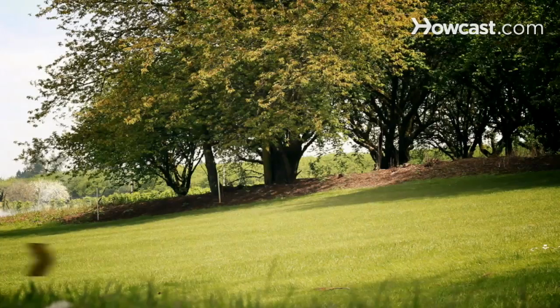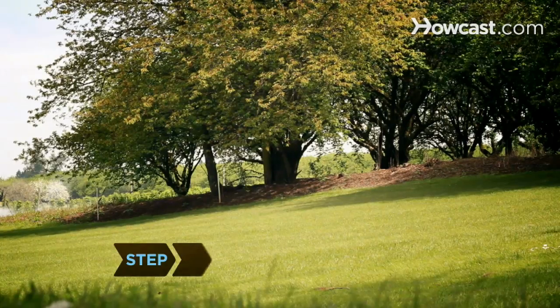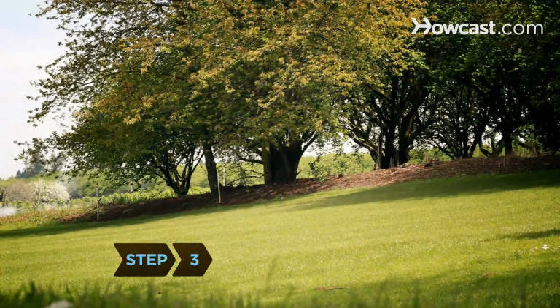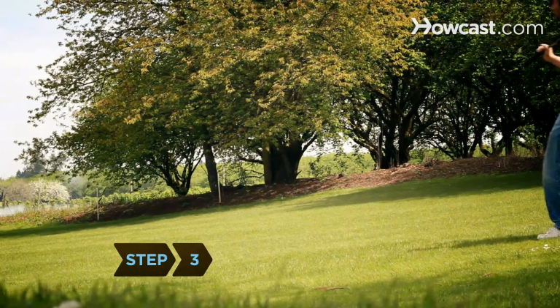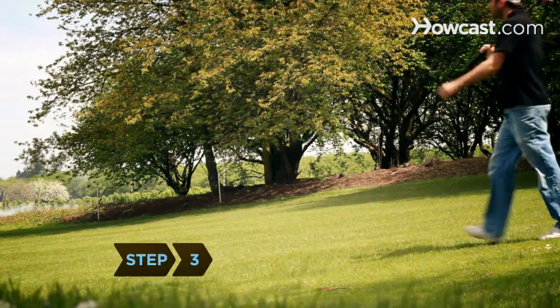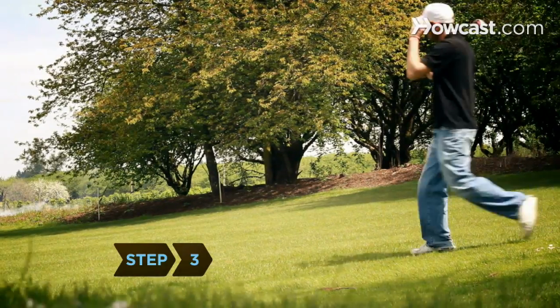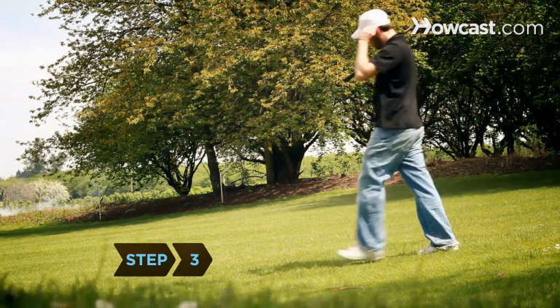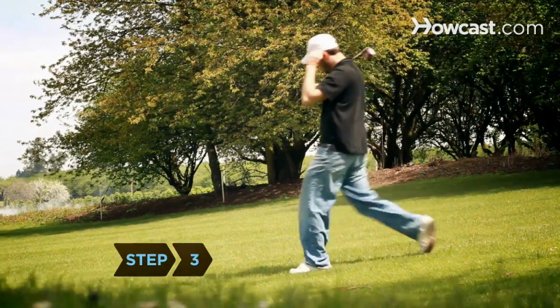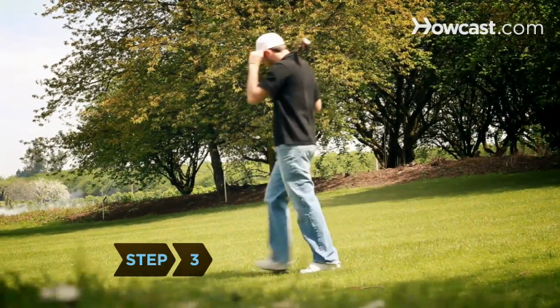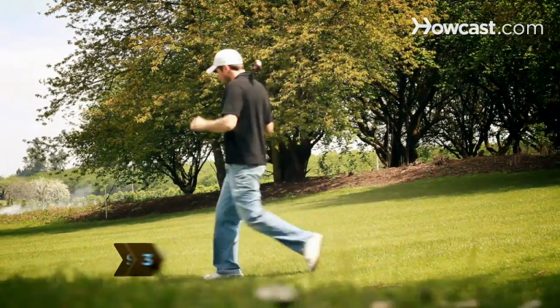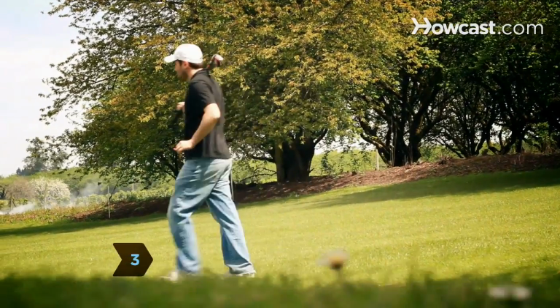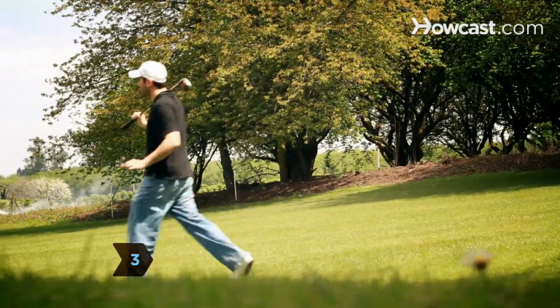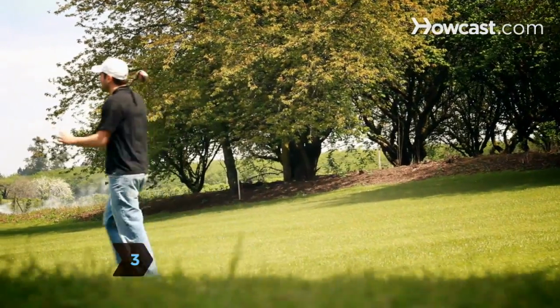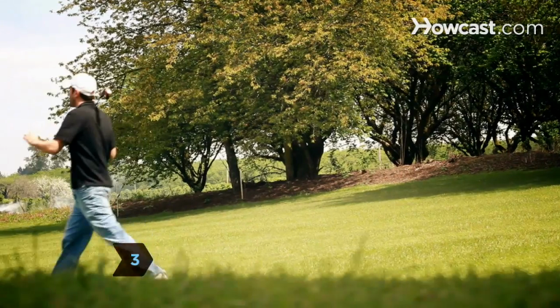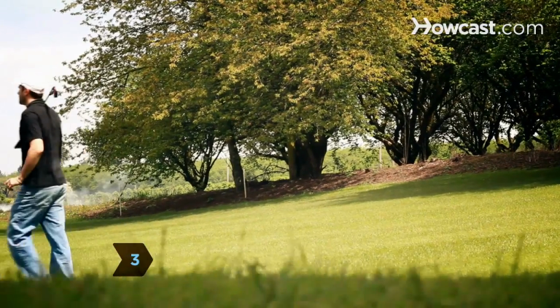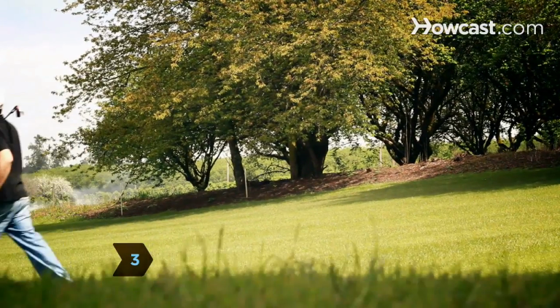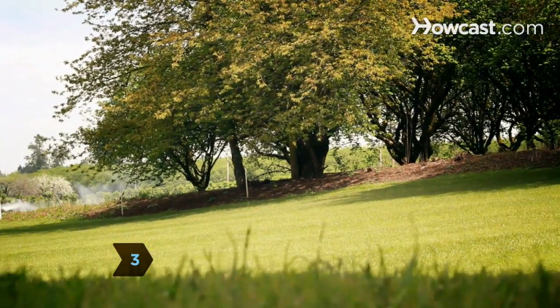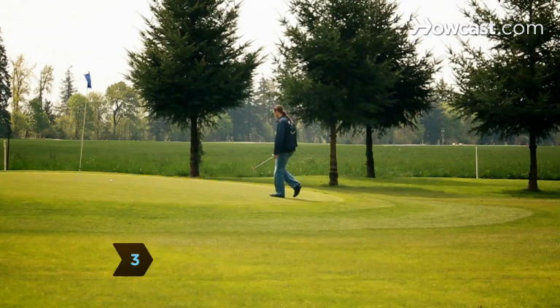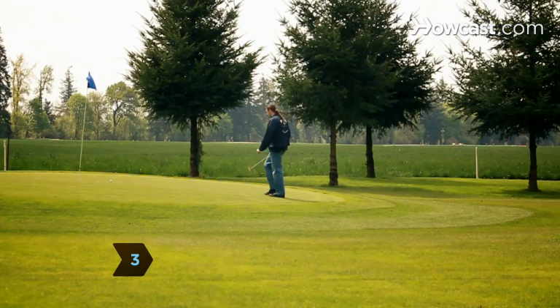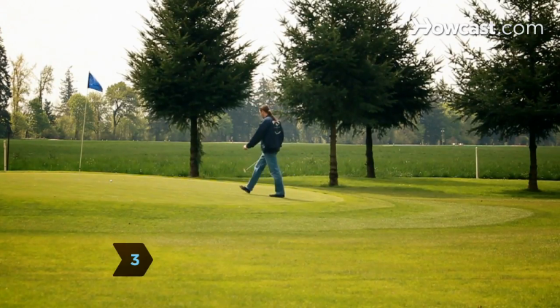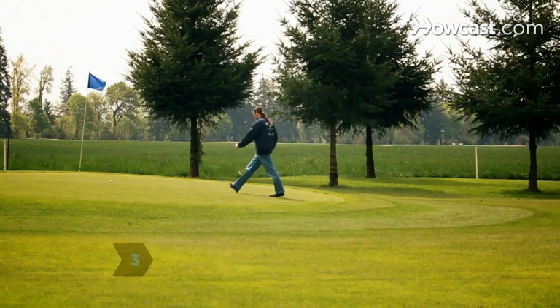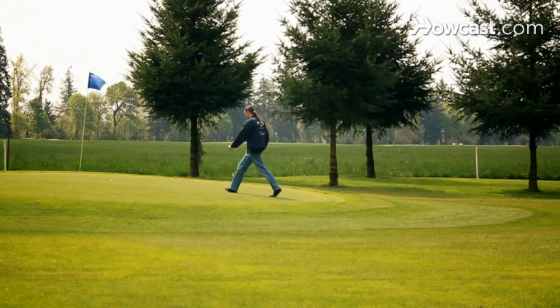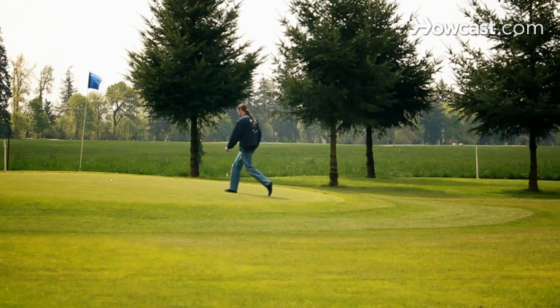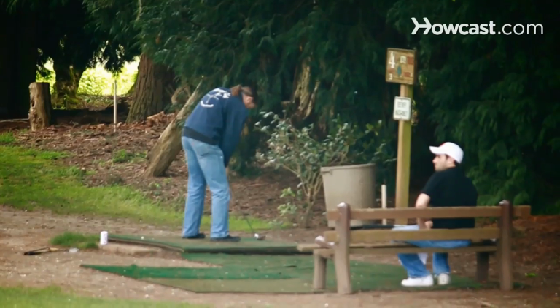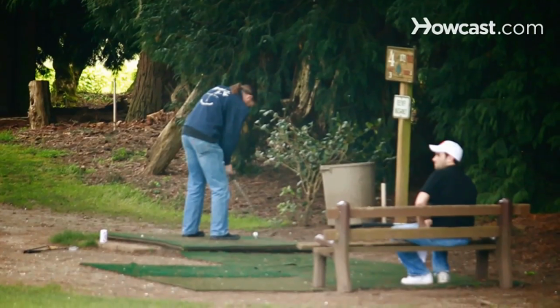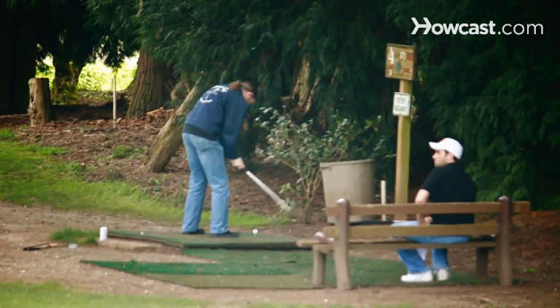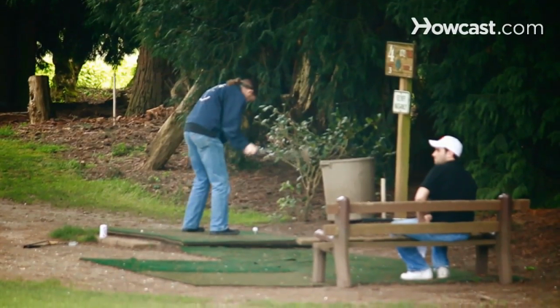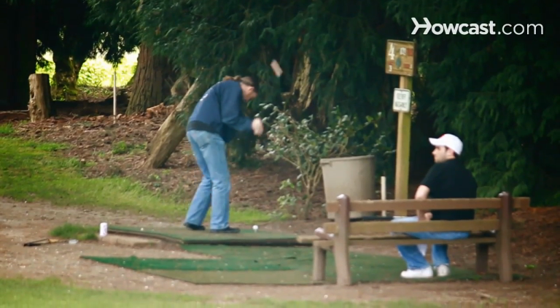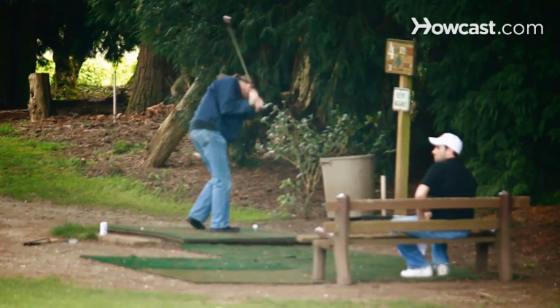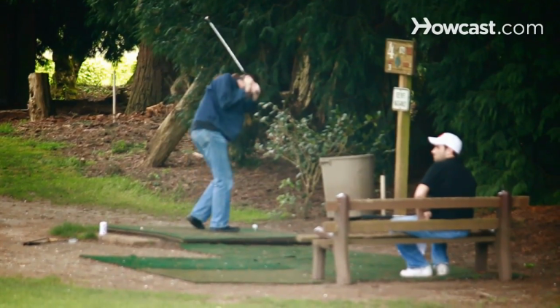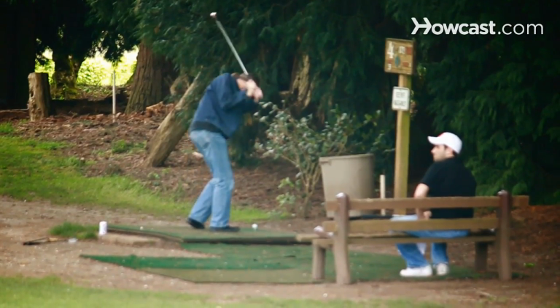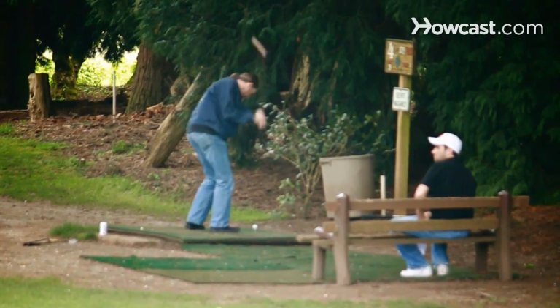Step 3. Avoid slow play by walking at a reasonable speed between shots. Encourage others to play if you are not ready.